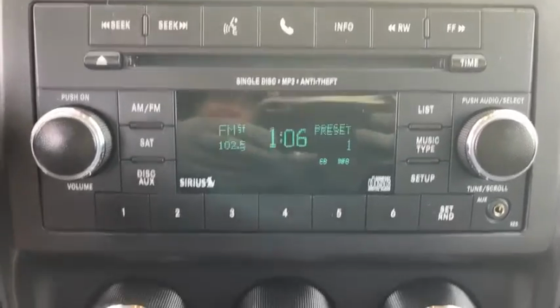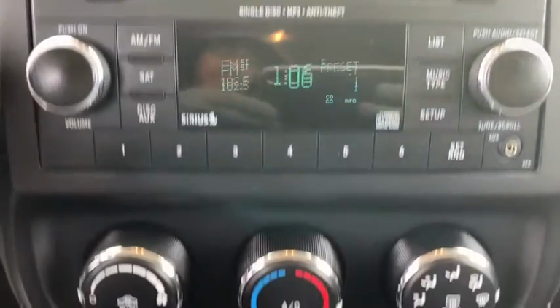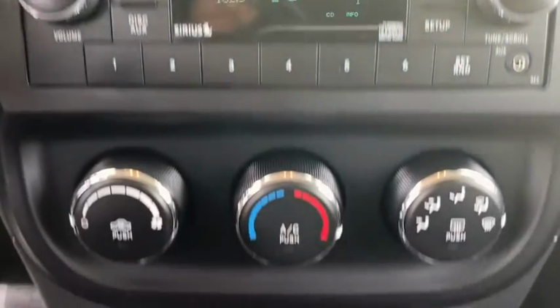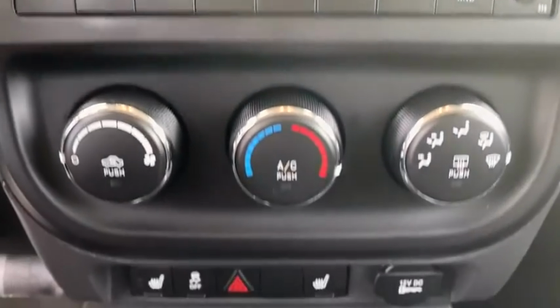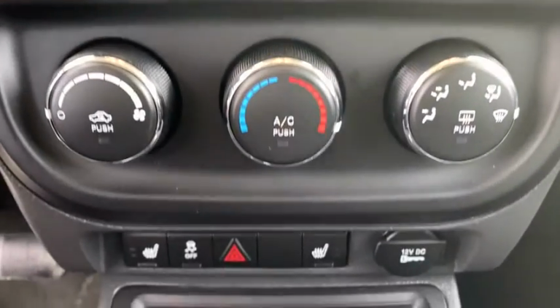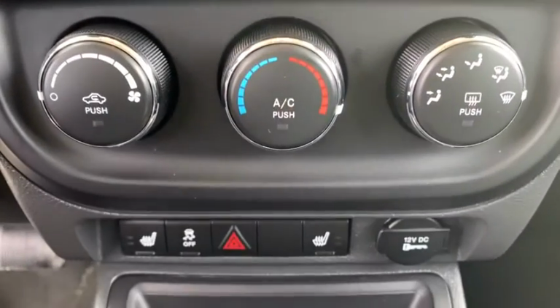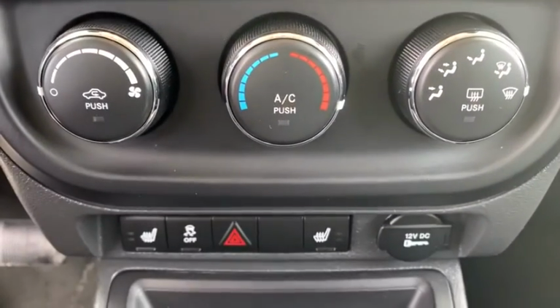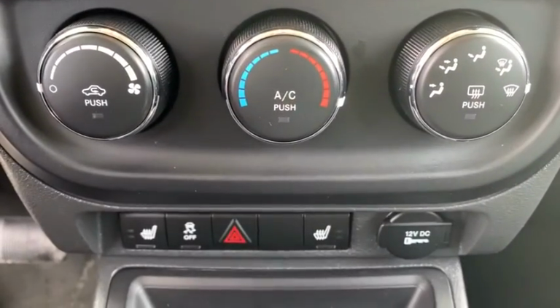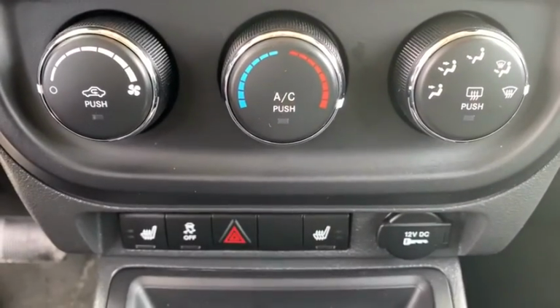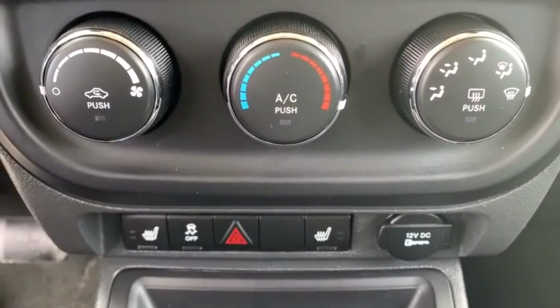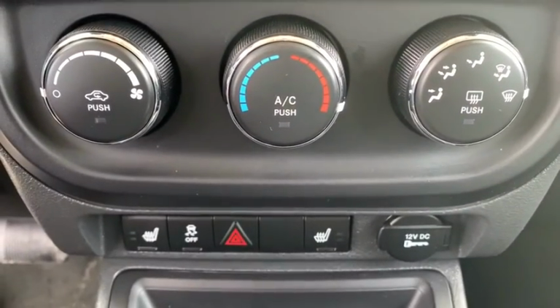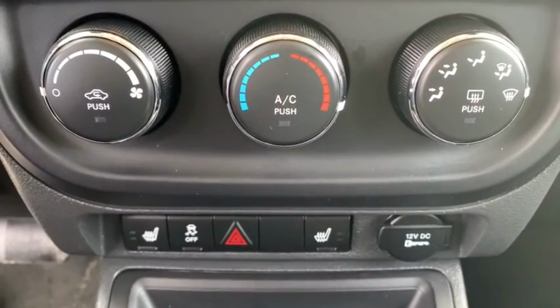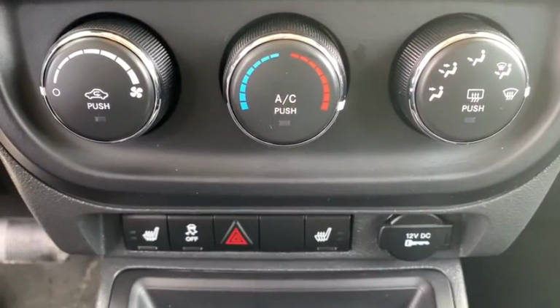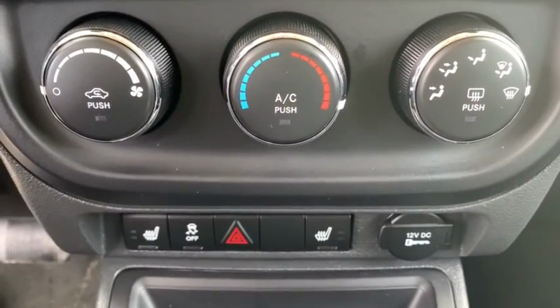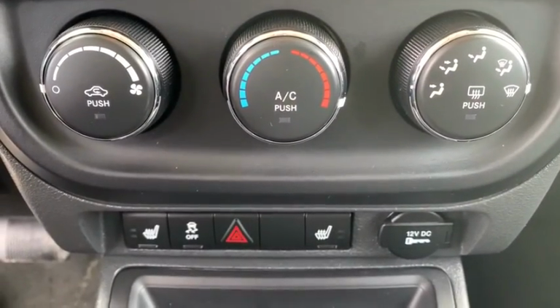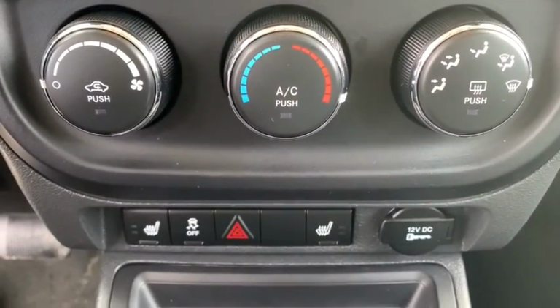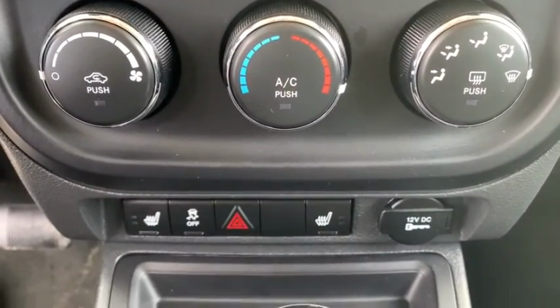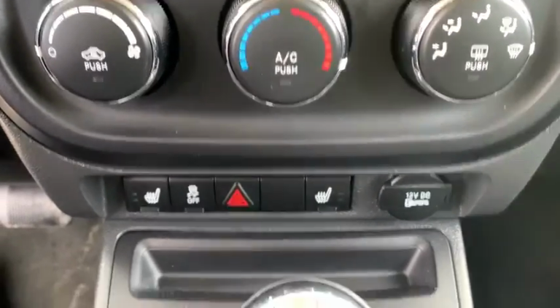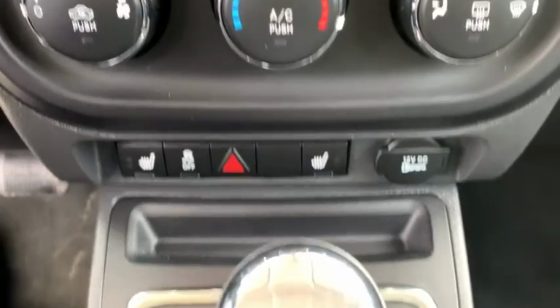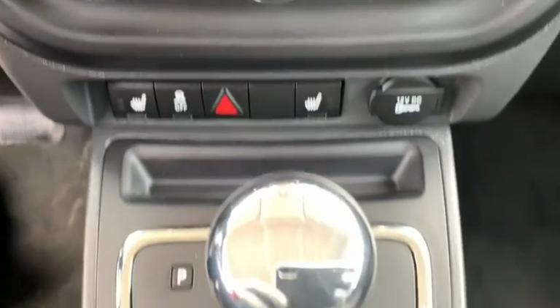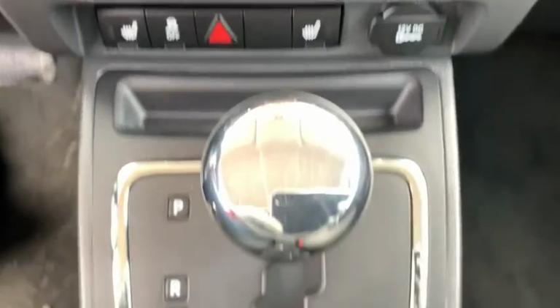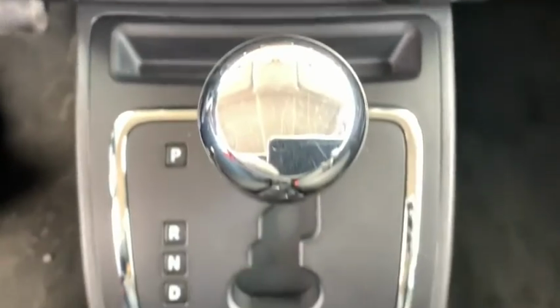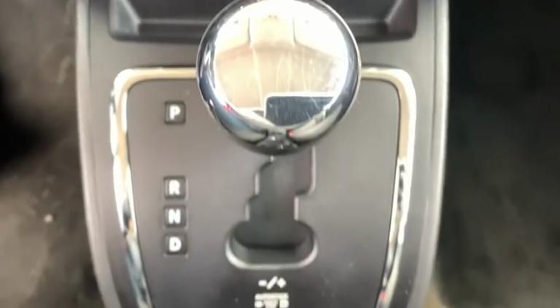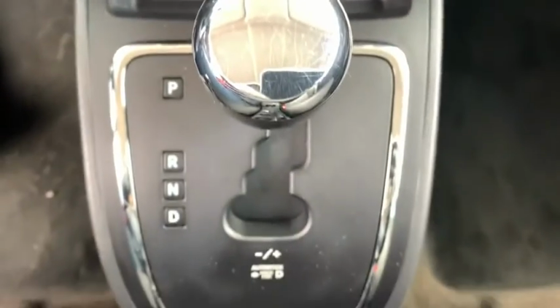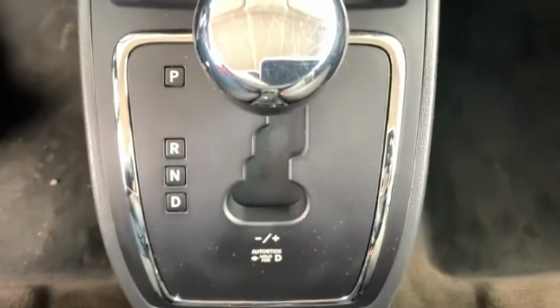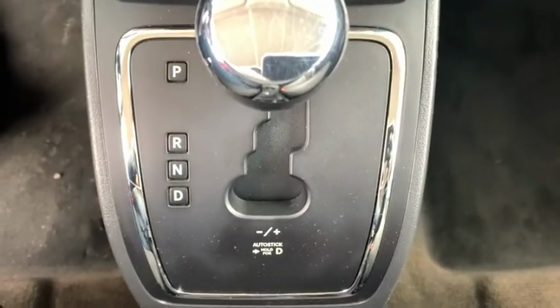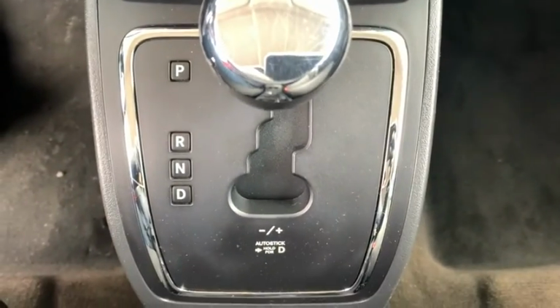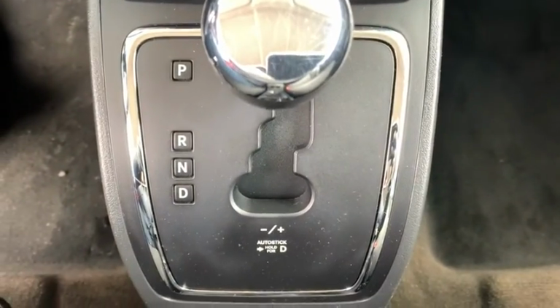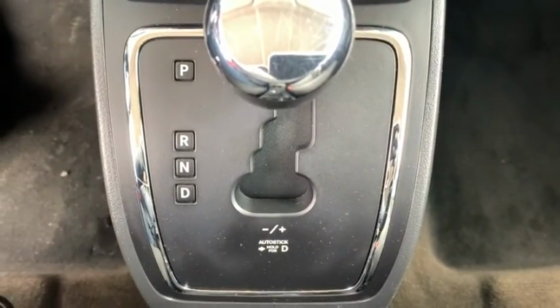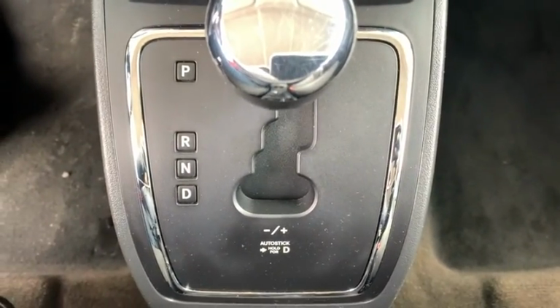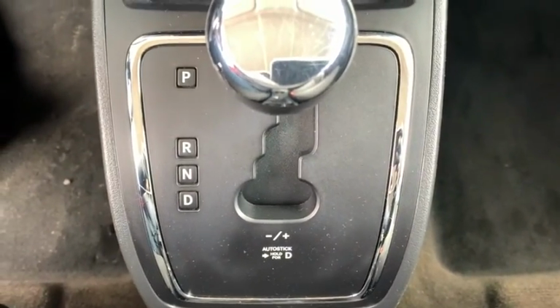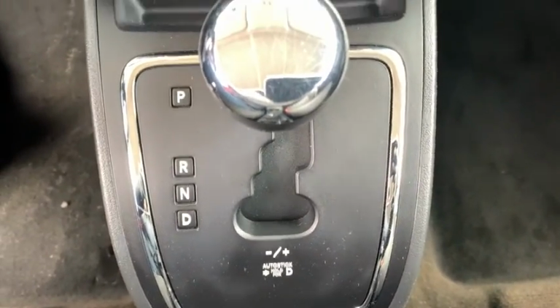Electronic stability control, CD player, fog lights, brake assist, panic alarm, tachometer.